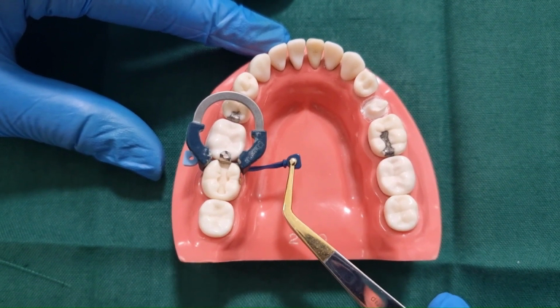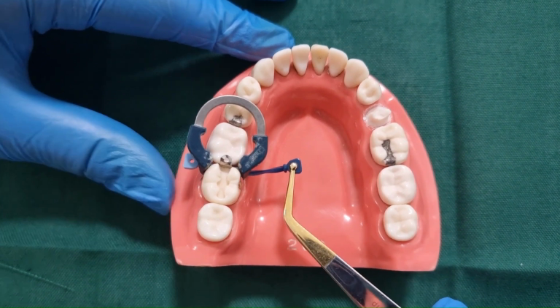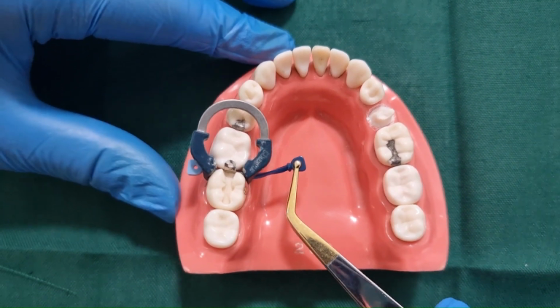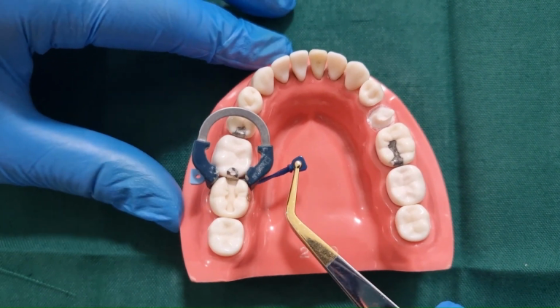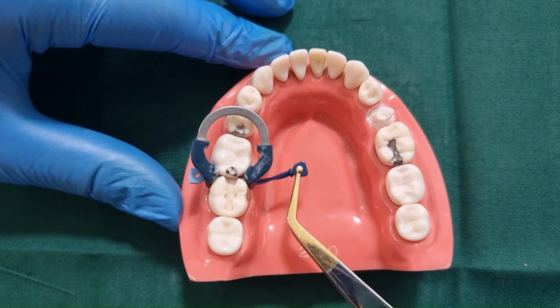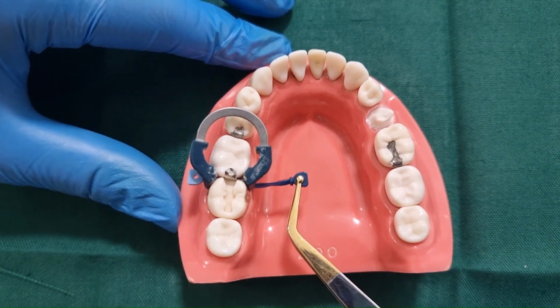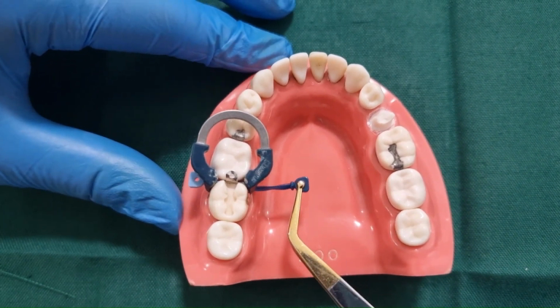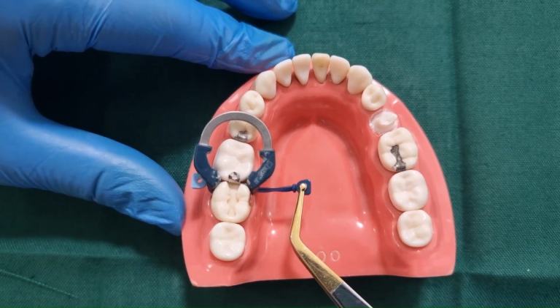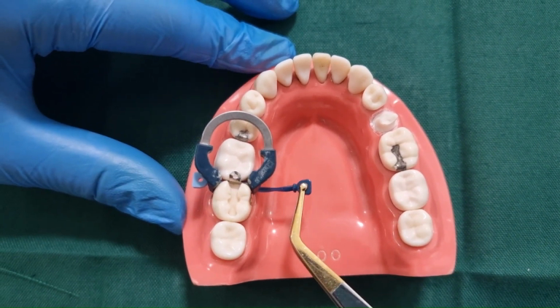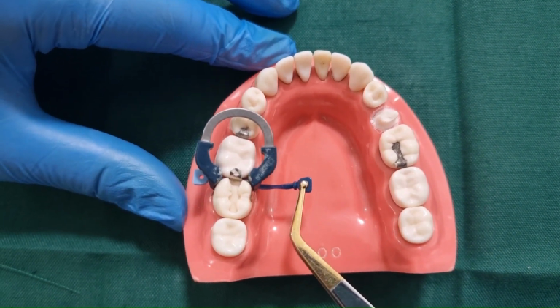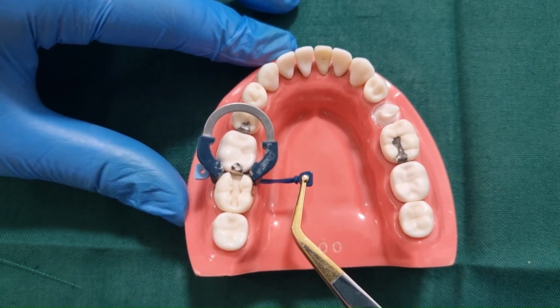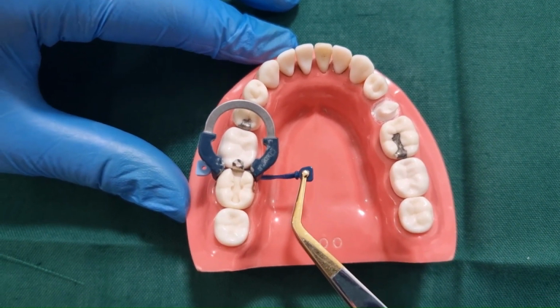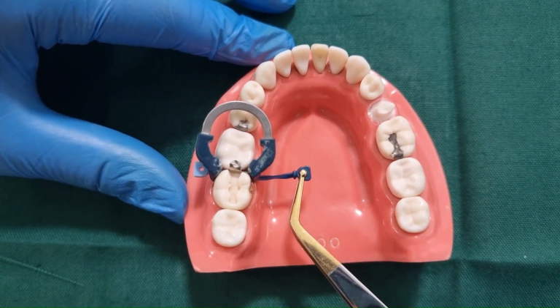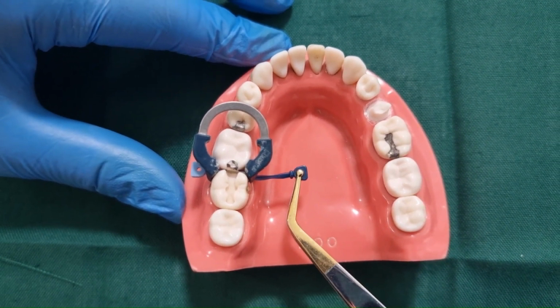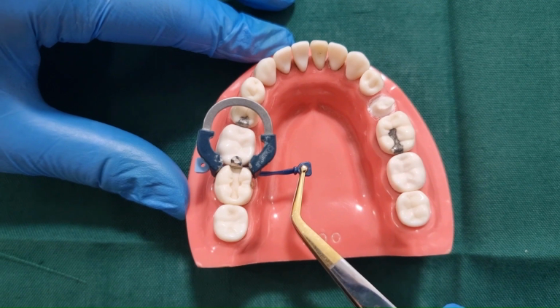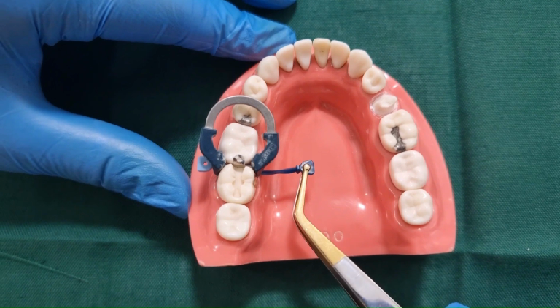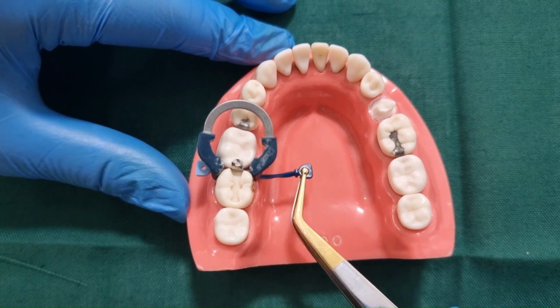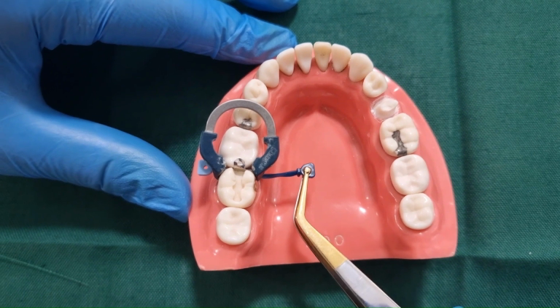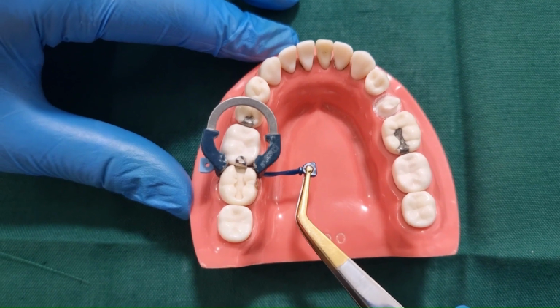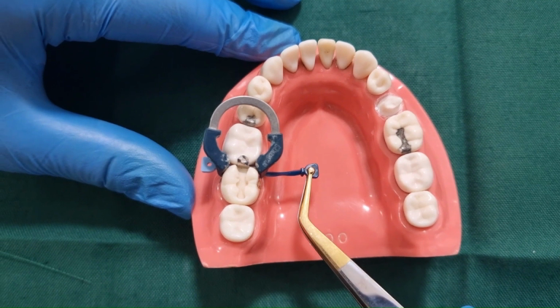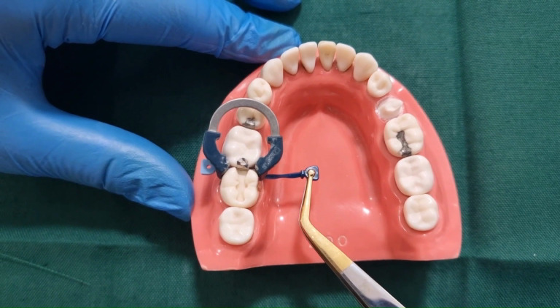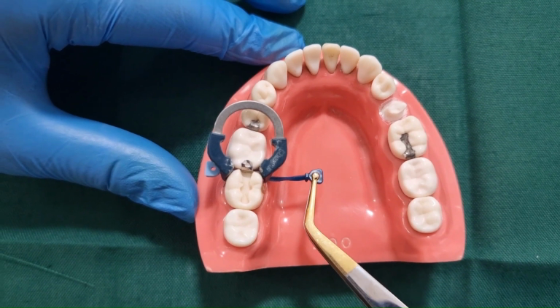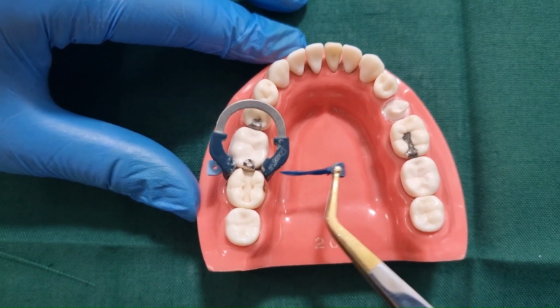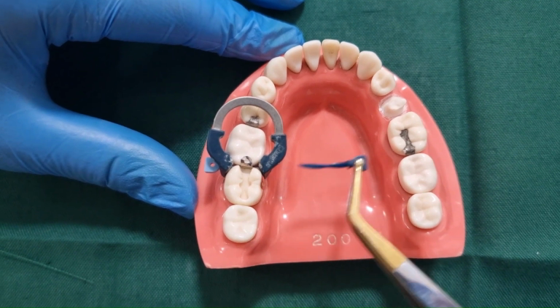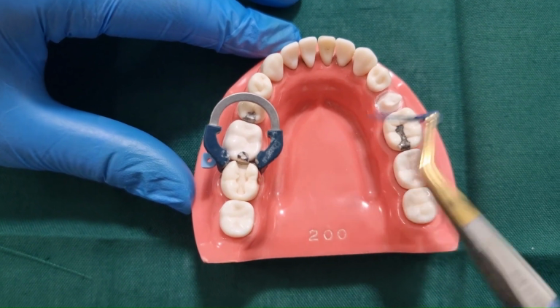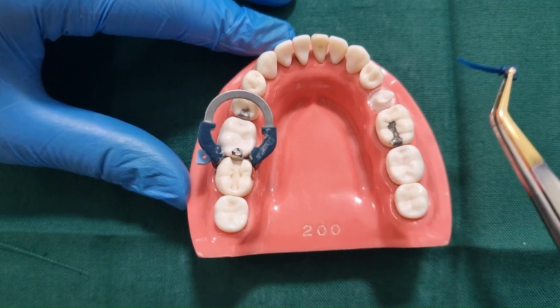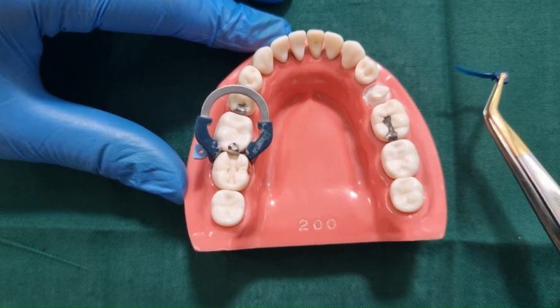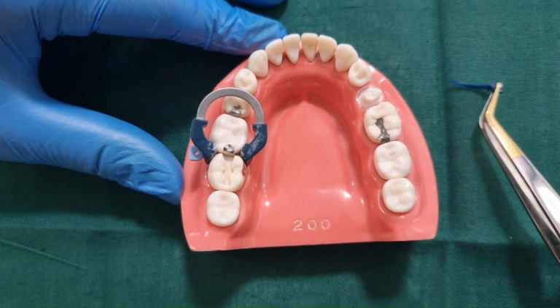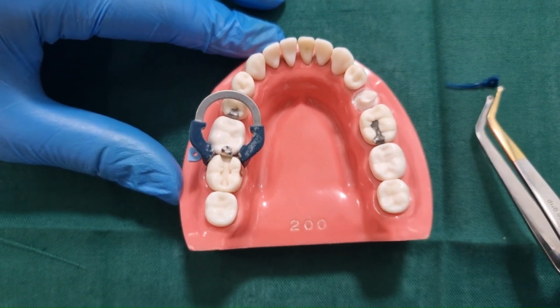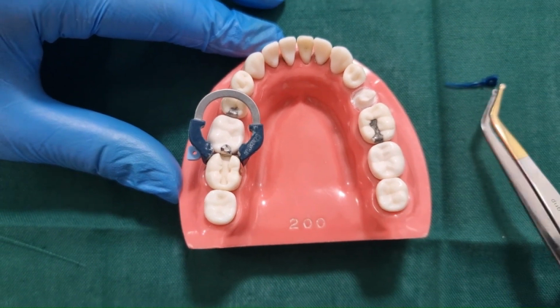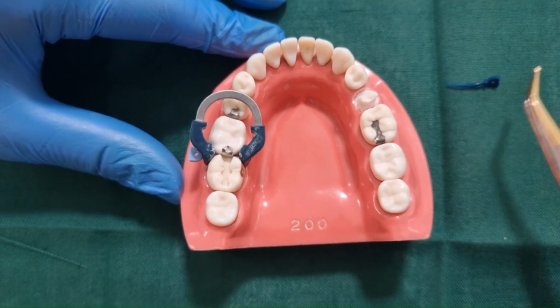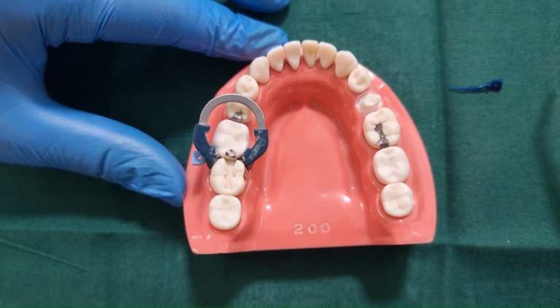Always make sure the golden color of the pin tweezer is on top.